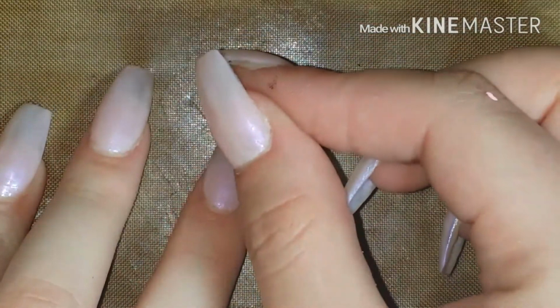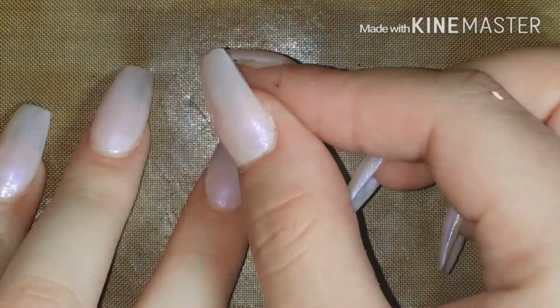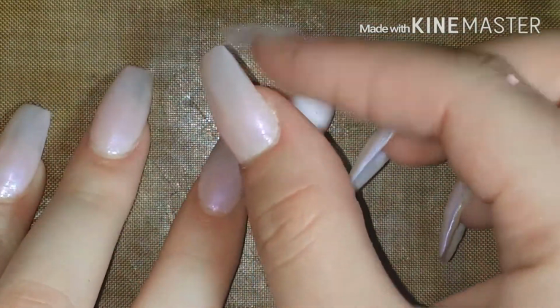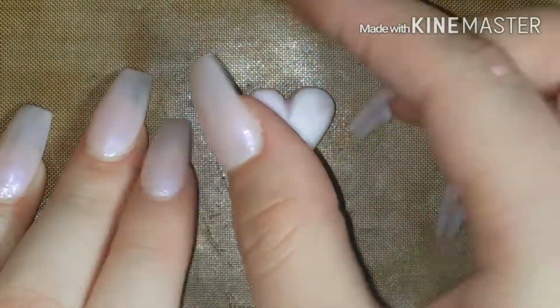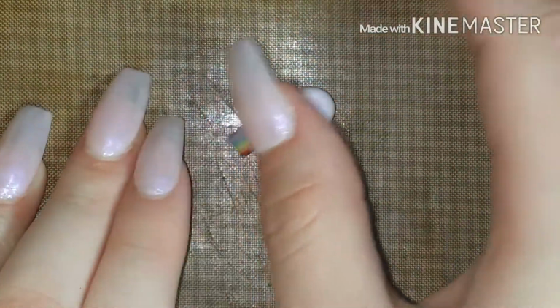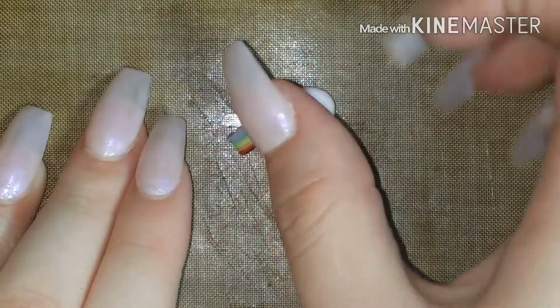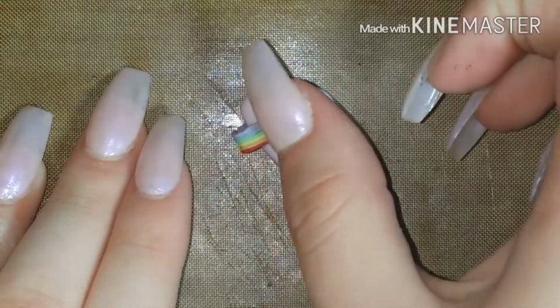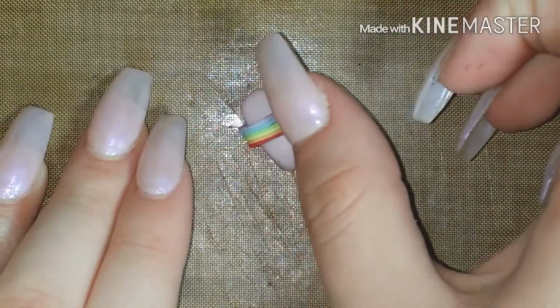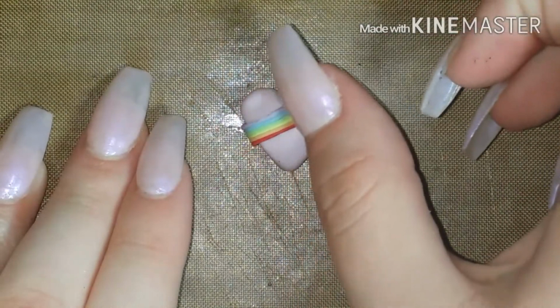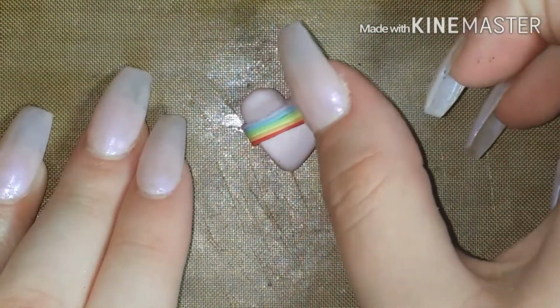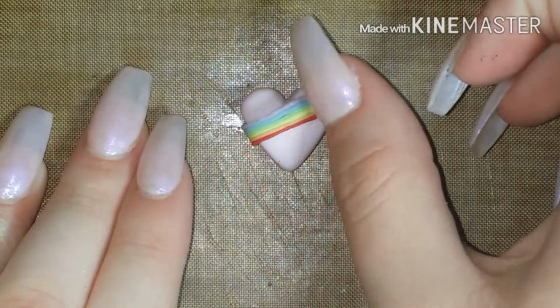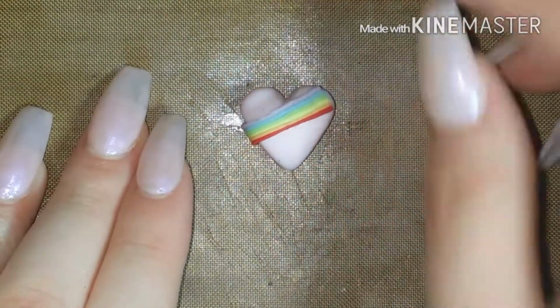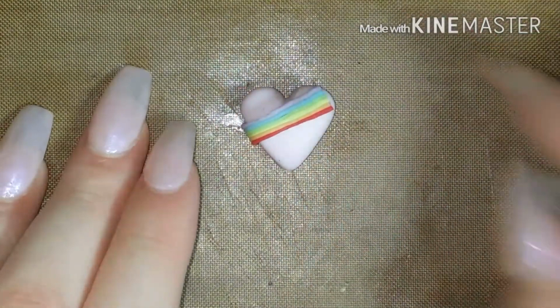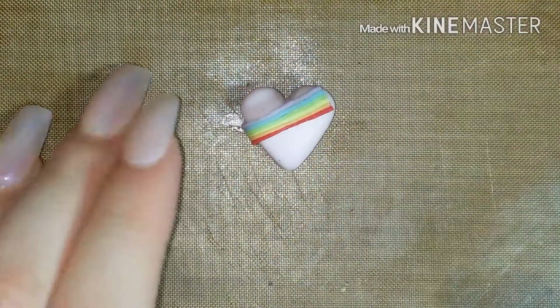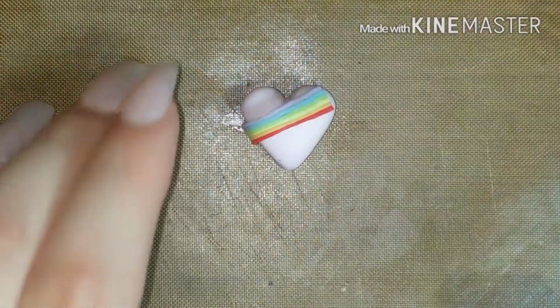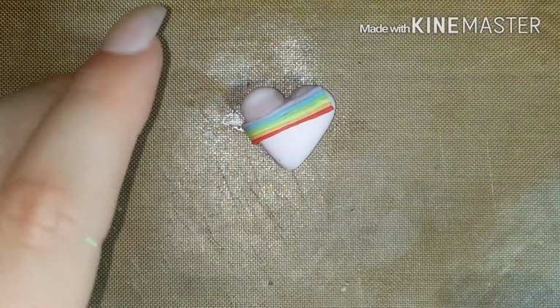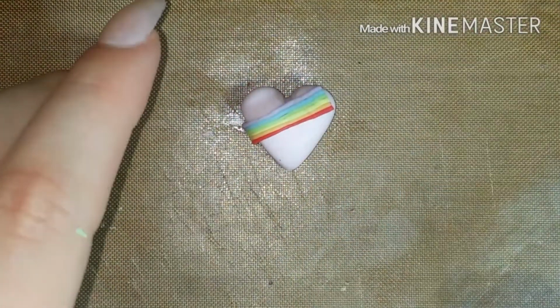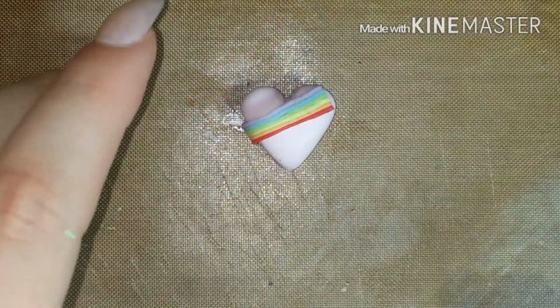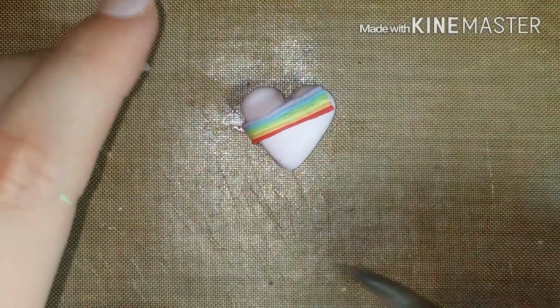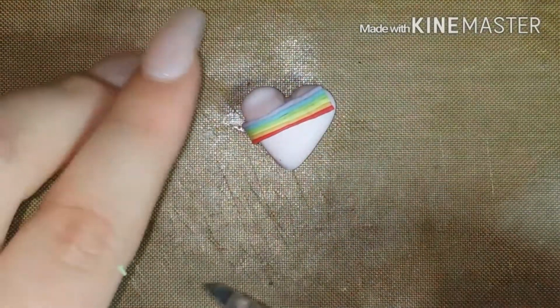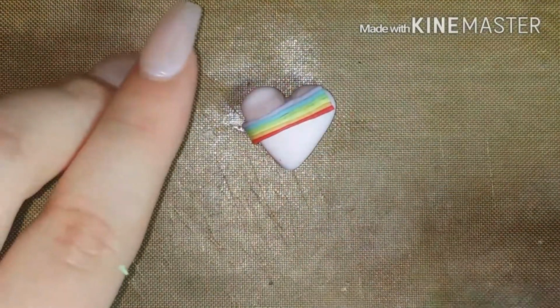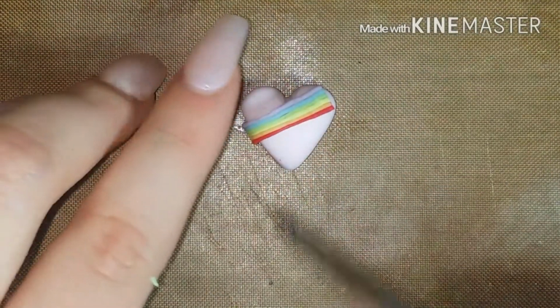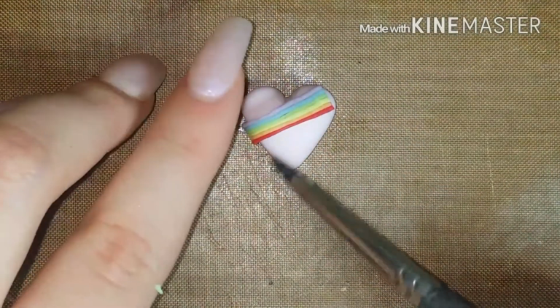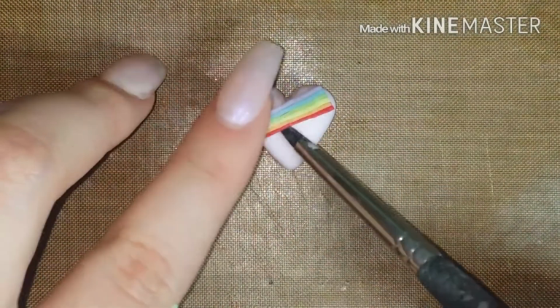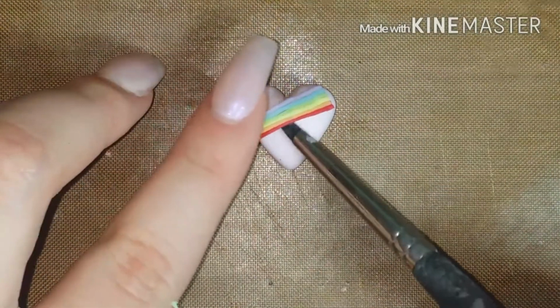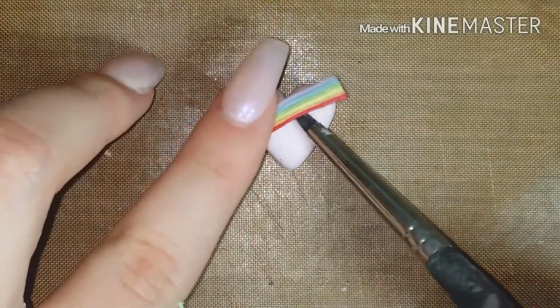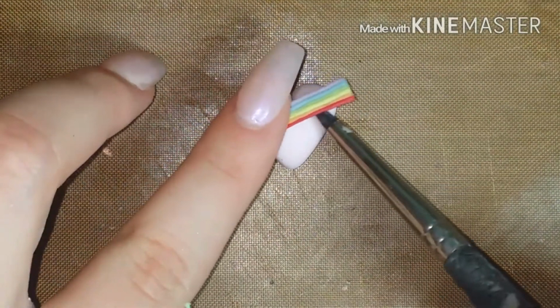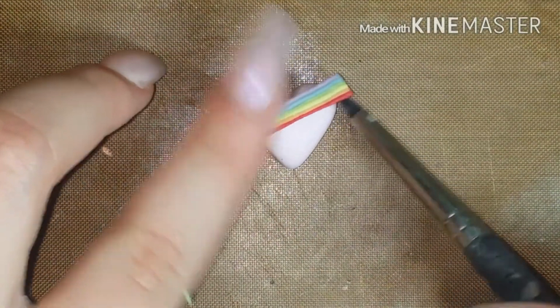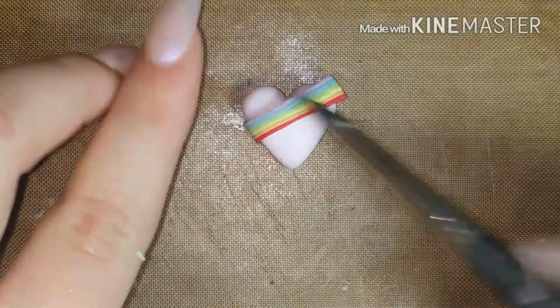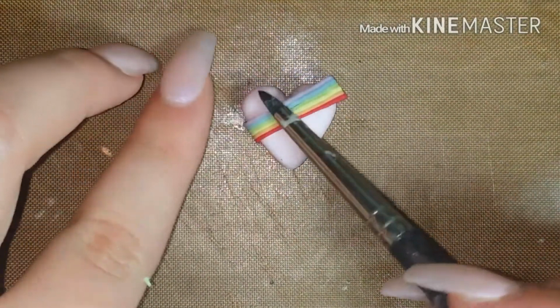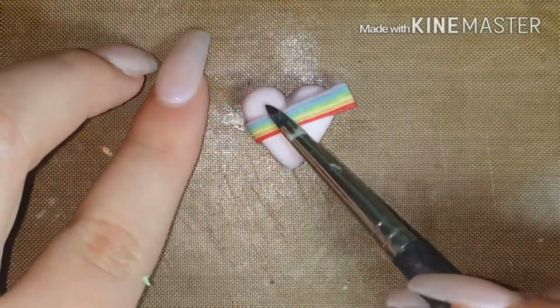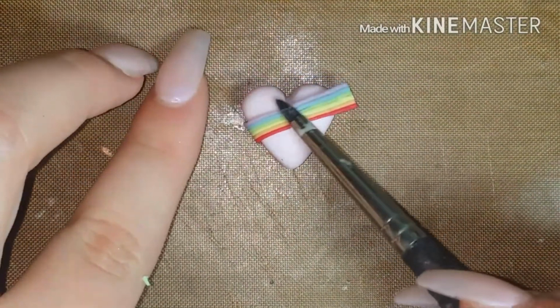This part is up to you. You can place your rainbow on your heart however you want. Just make it how you like it.